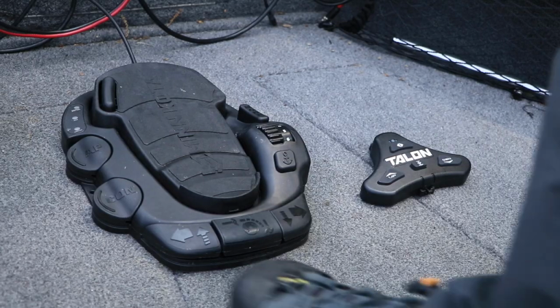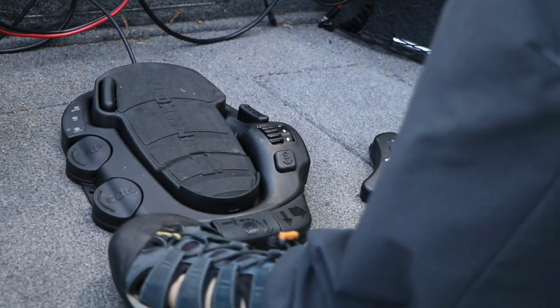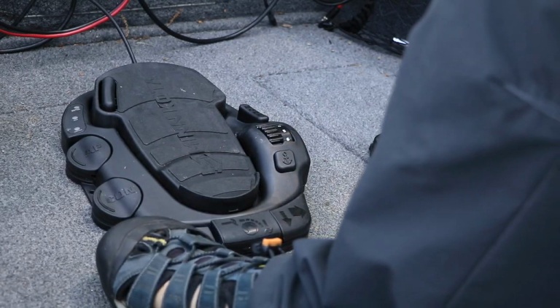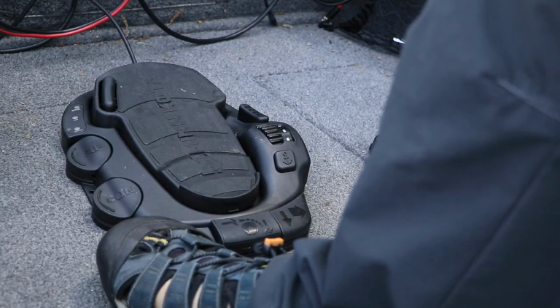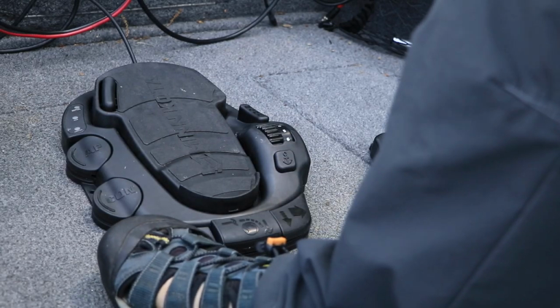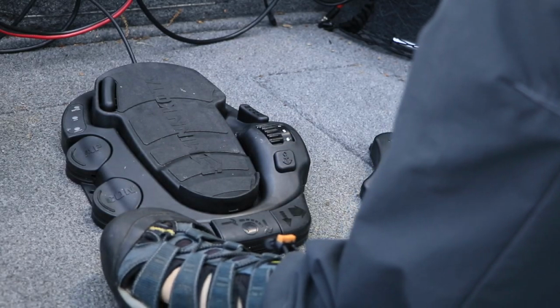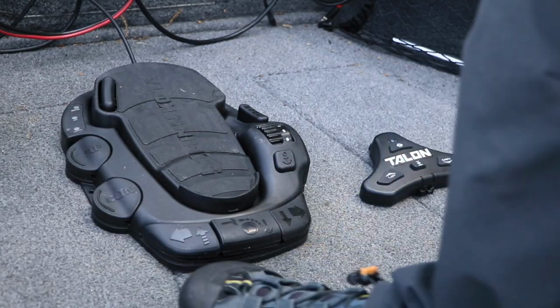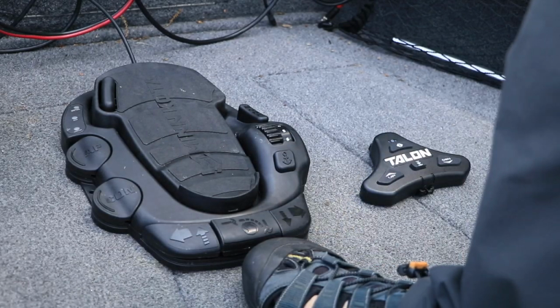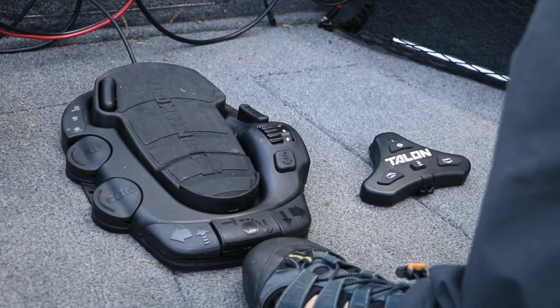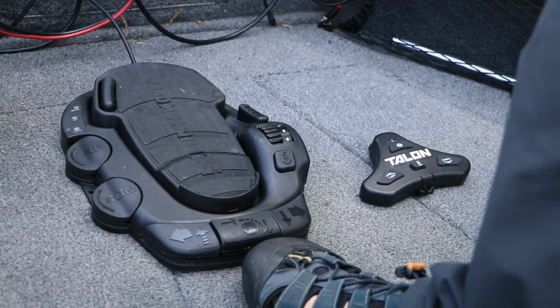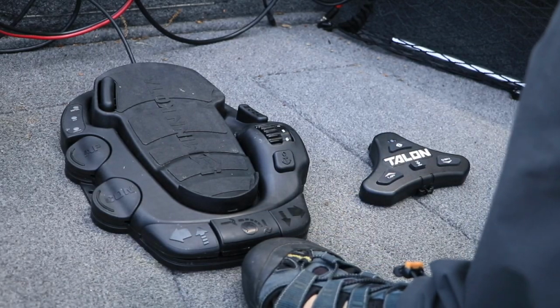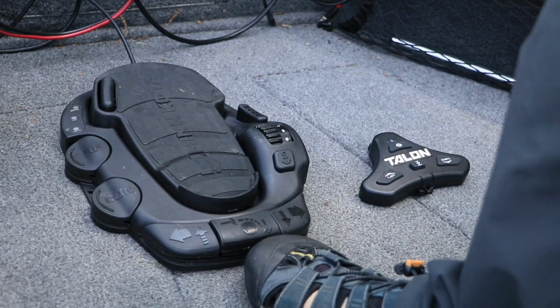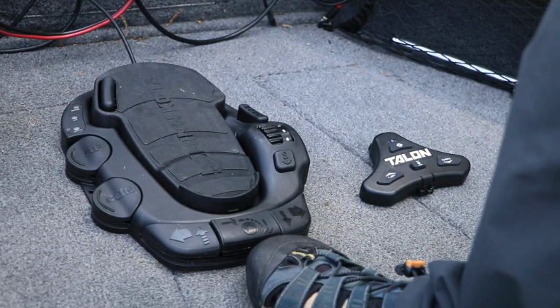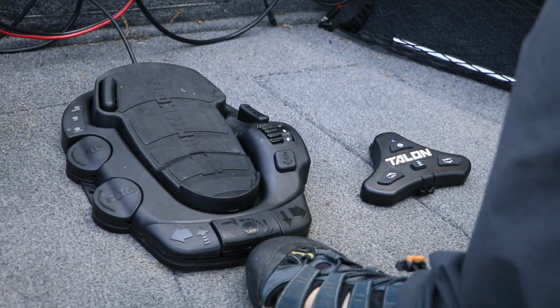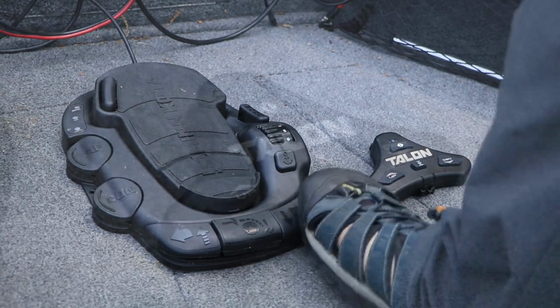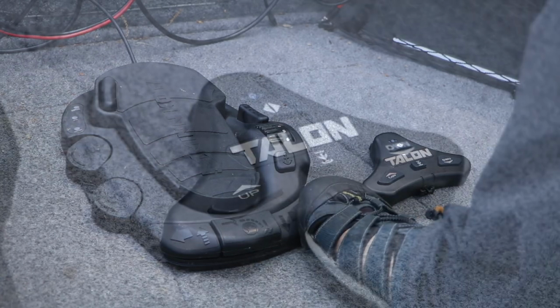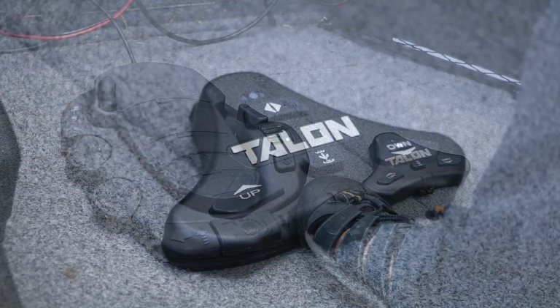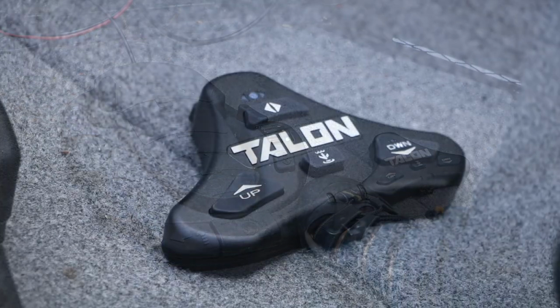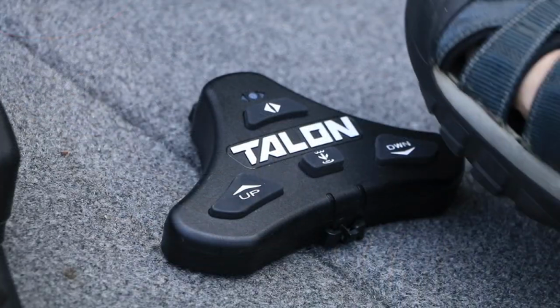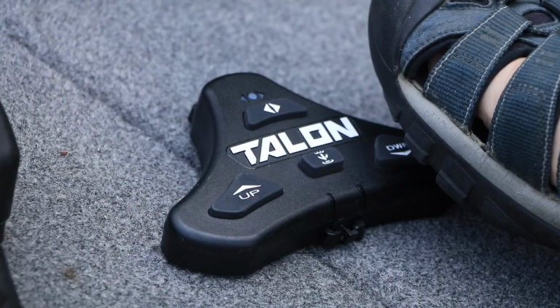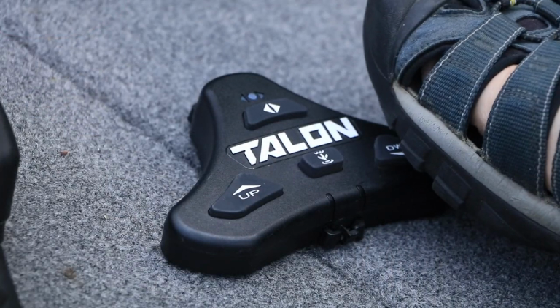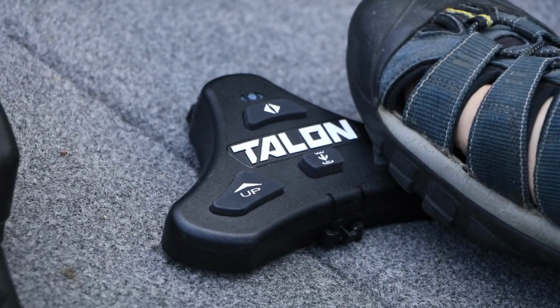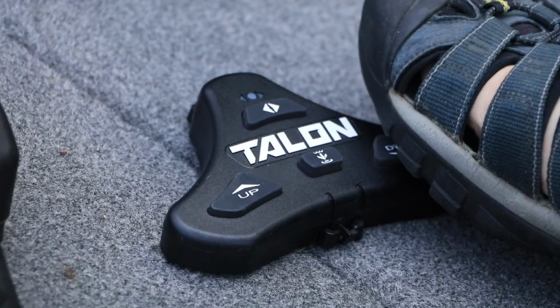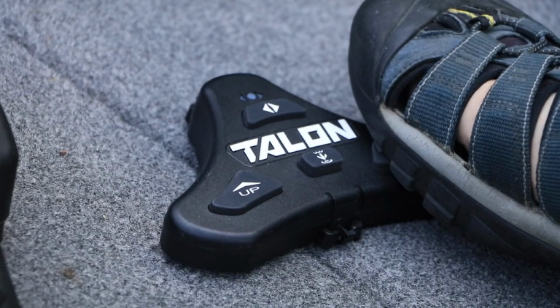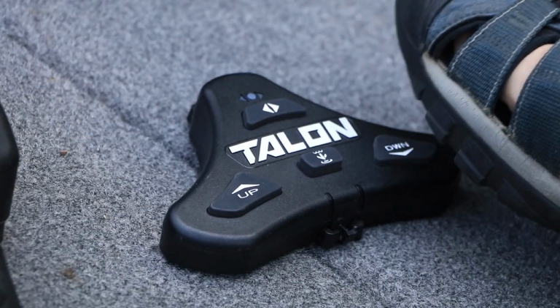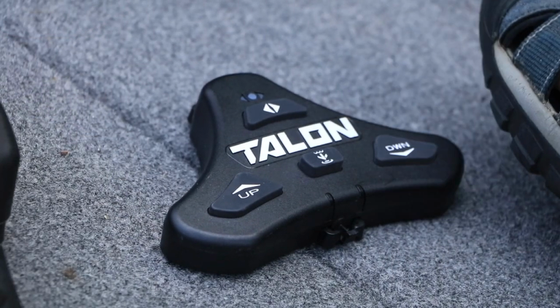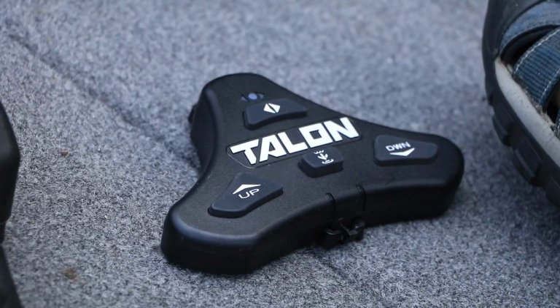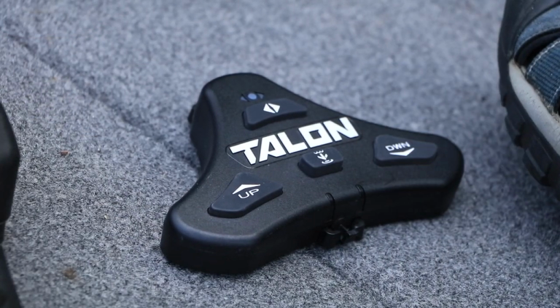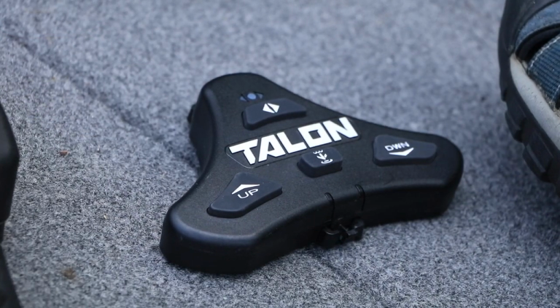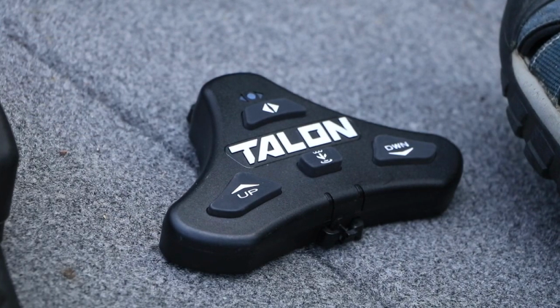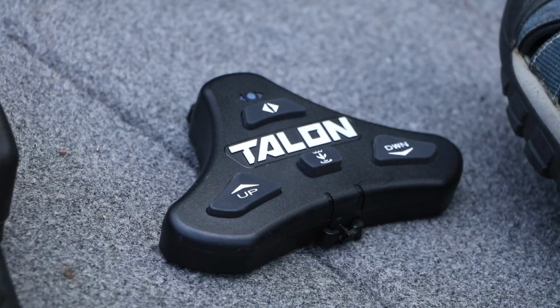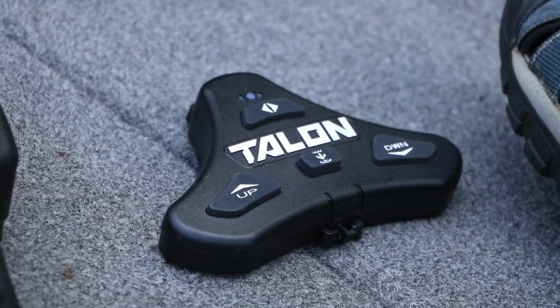If you spend most of your time on the trolling motor, there's also a Talon foot pedal remote that is perfect for use in the bow.